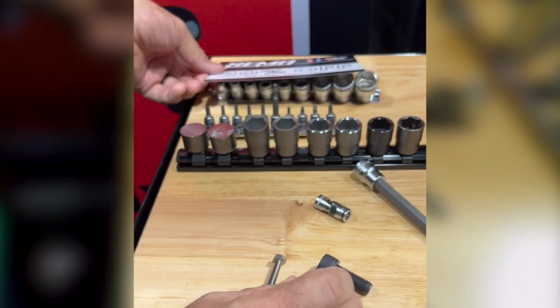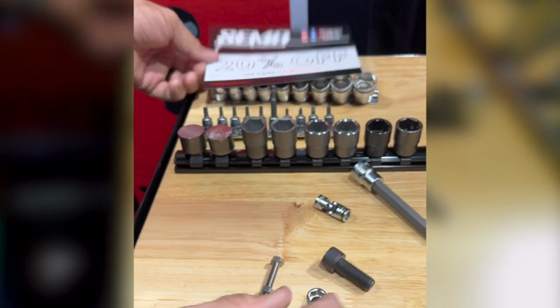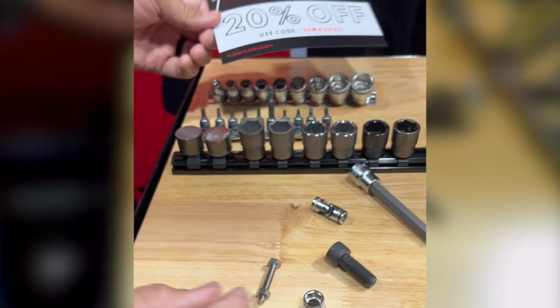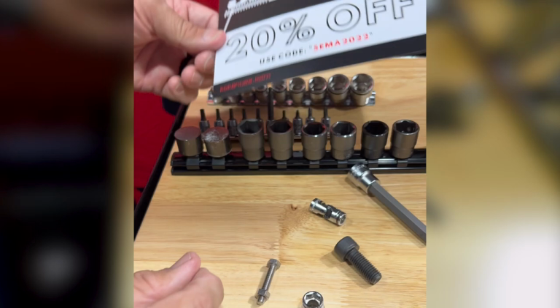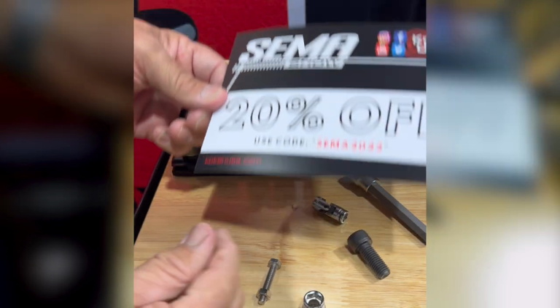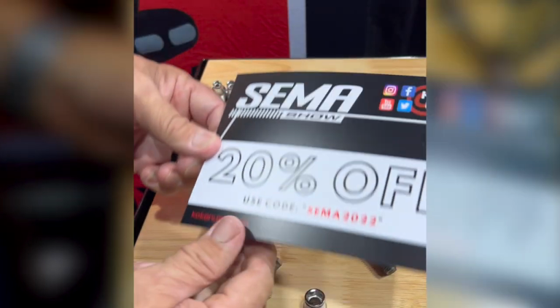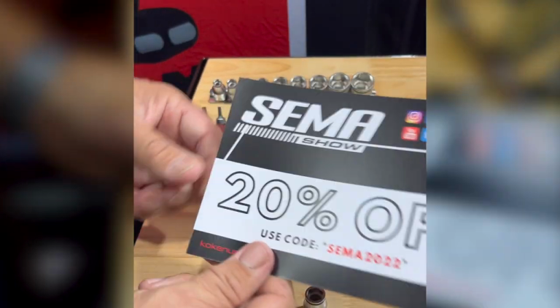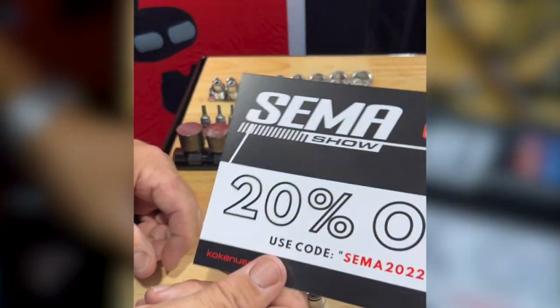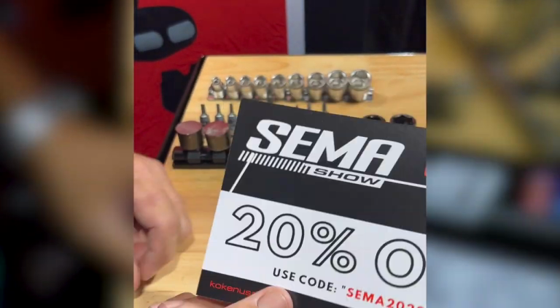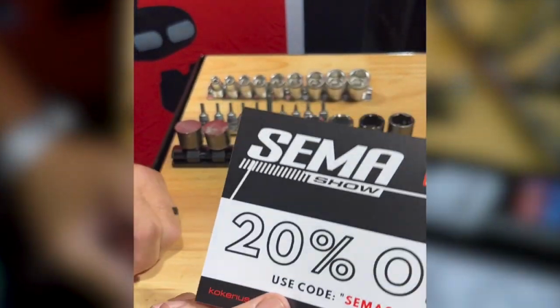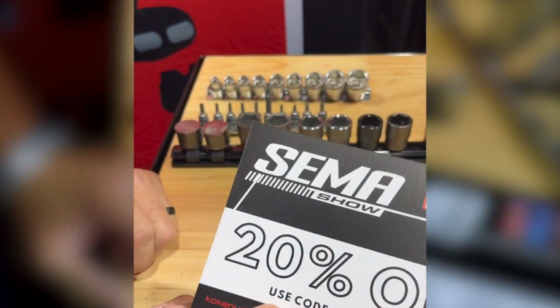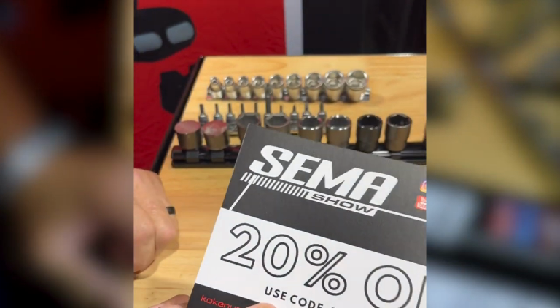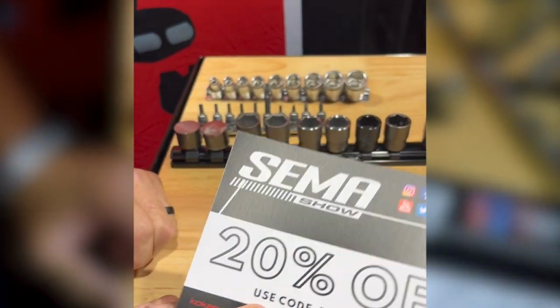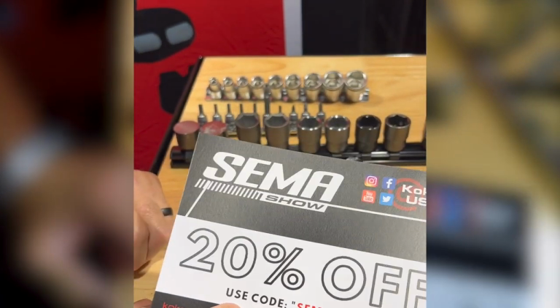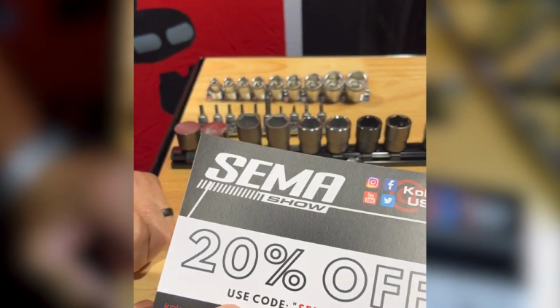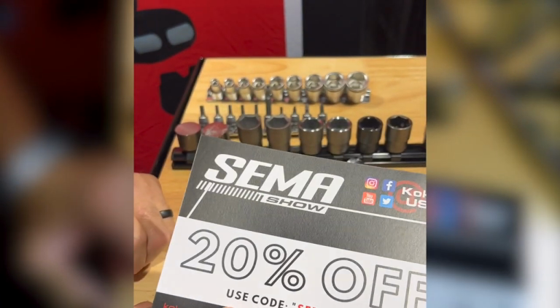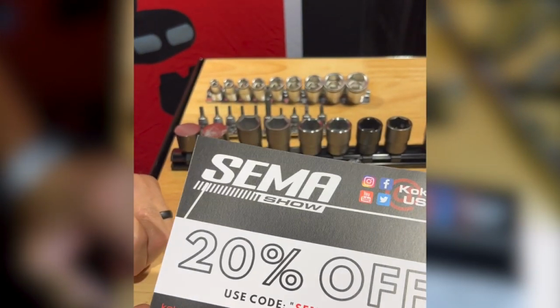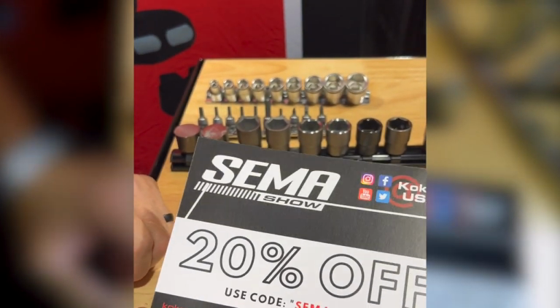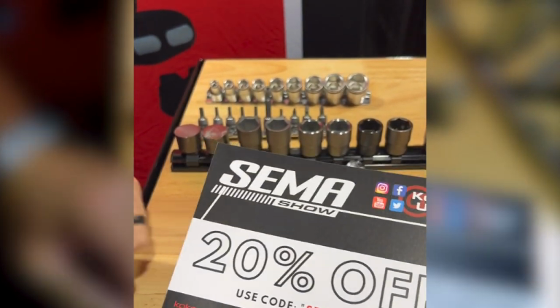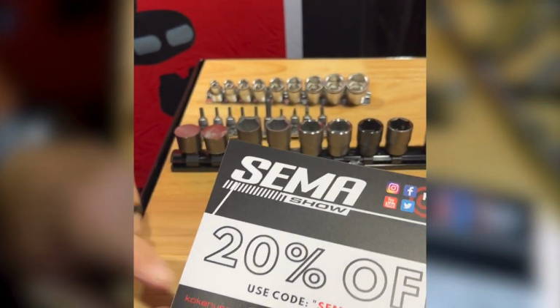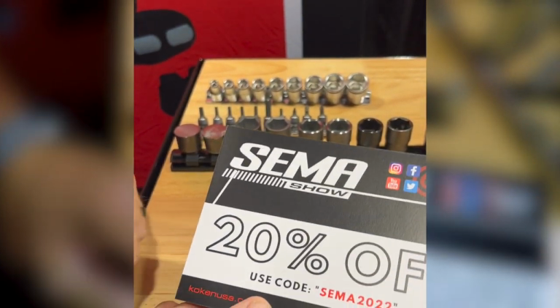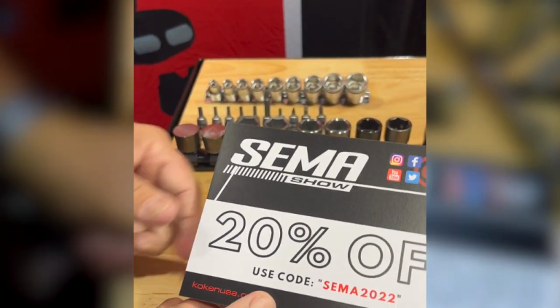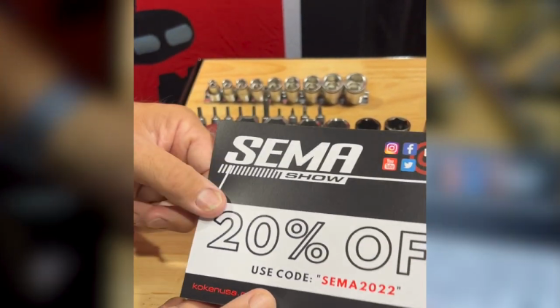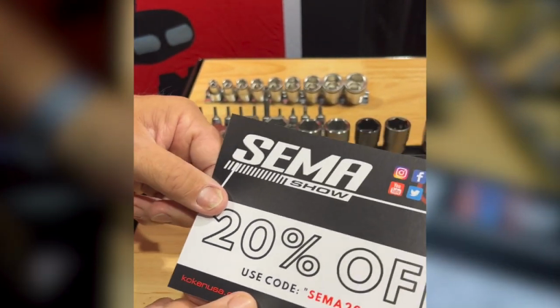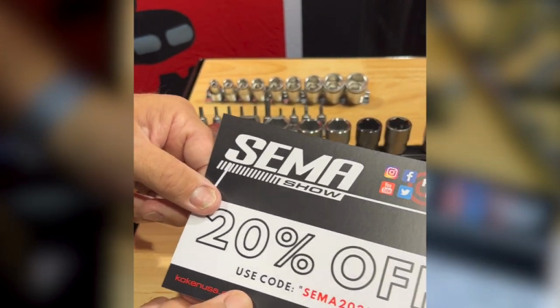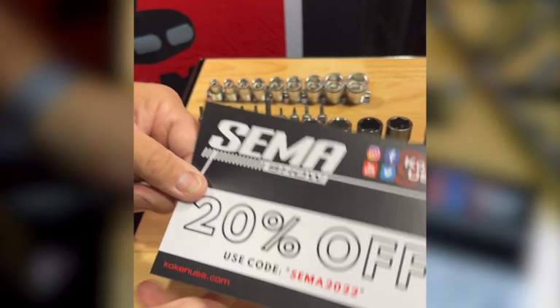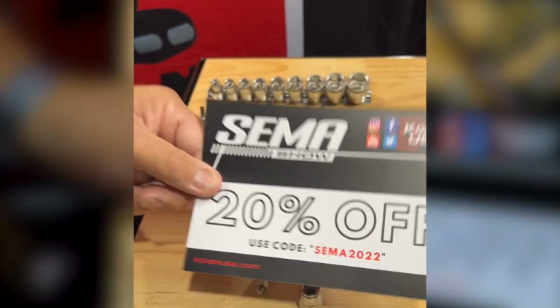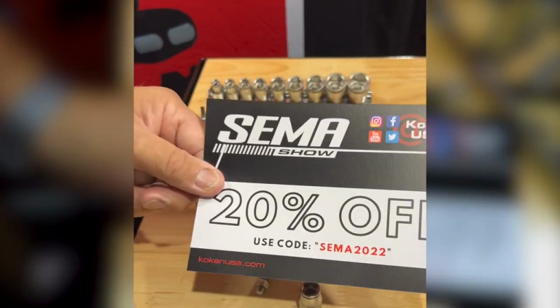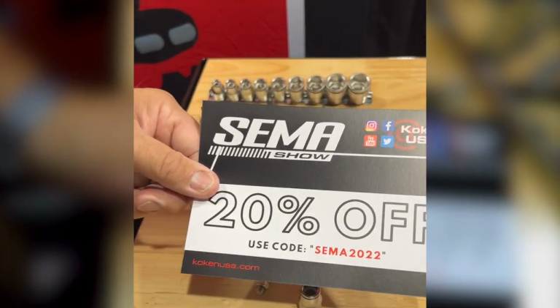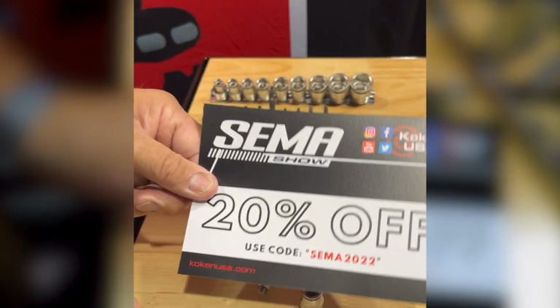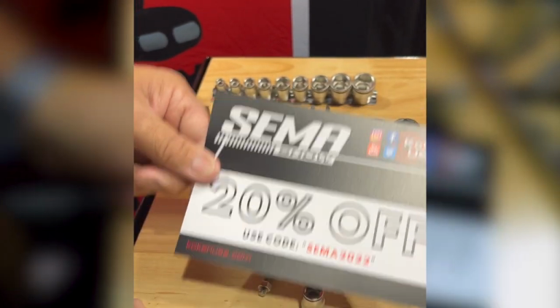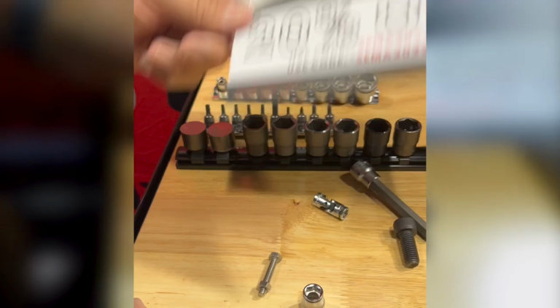If you use the code SEMA2022 at KokenUSA.com, you get 20% off.